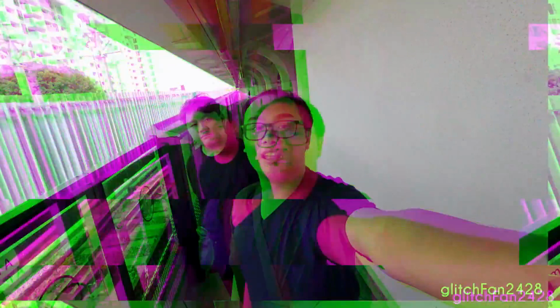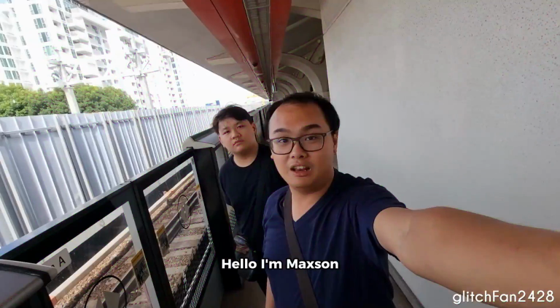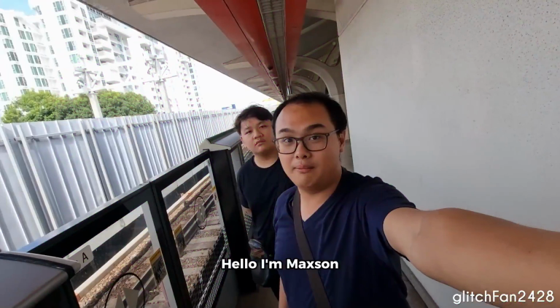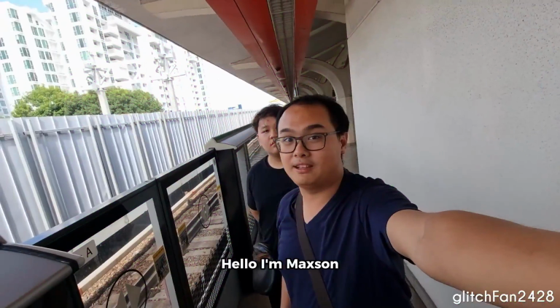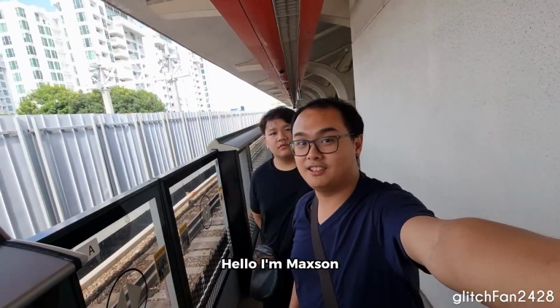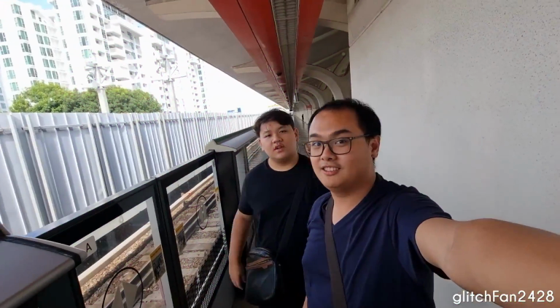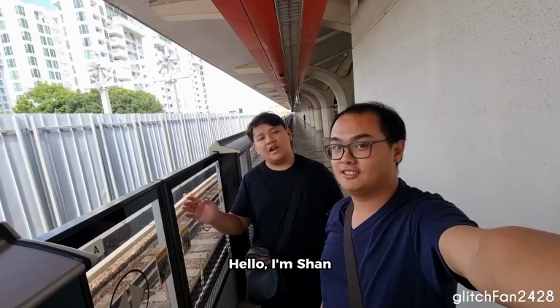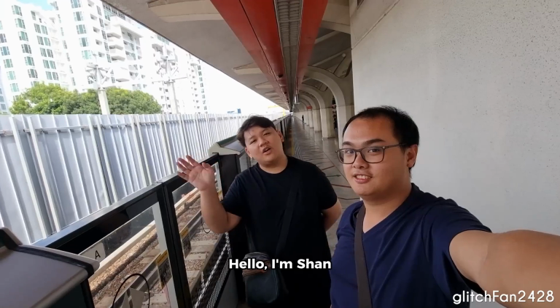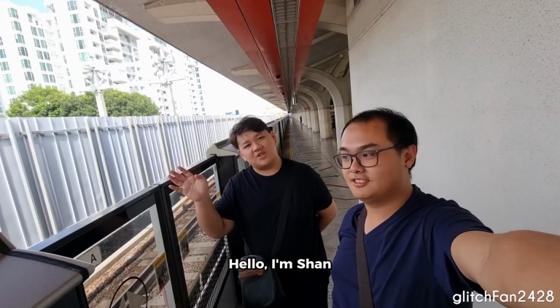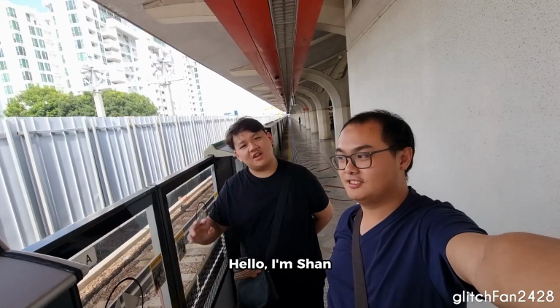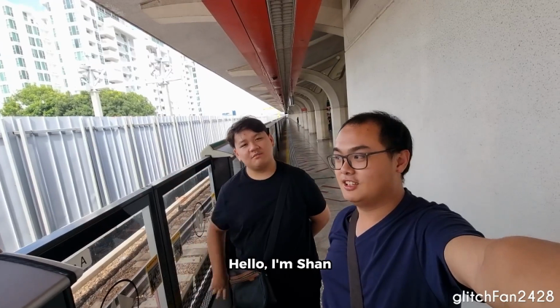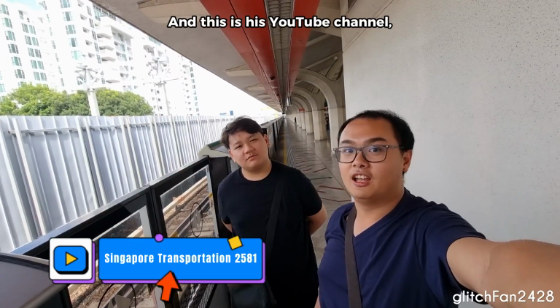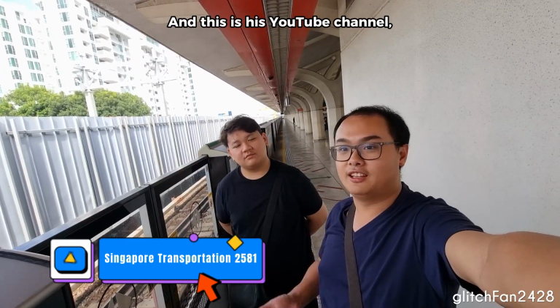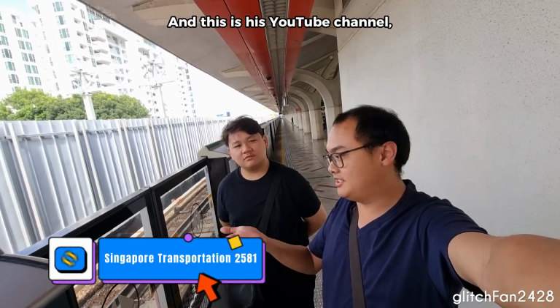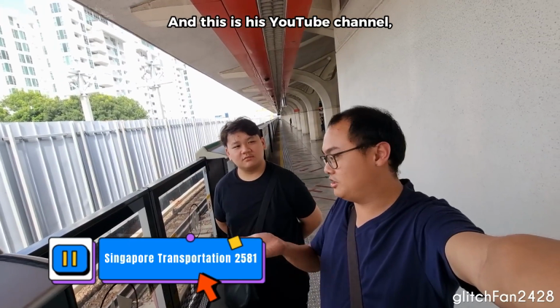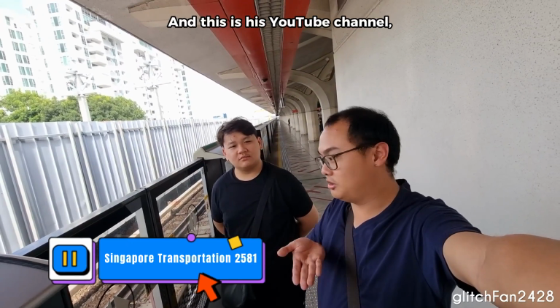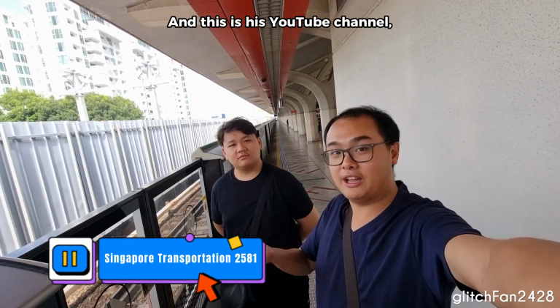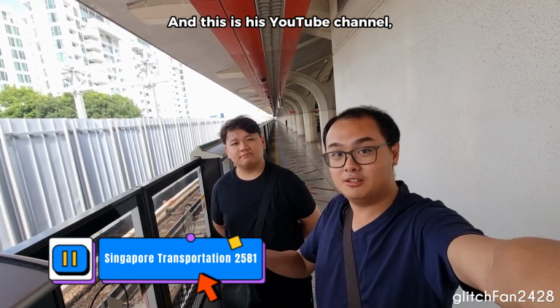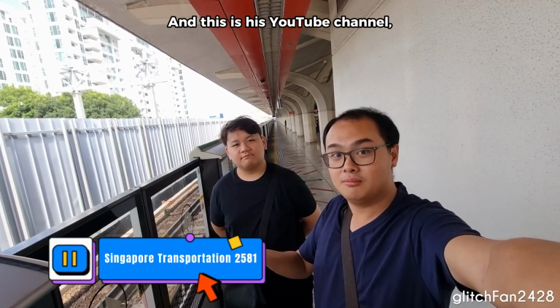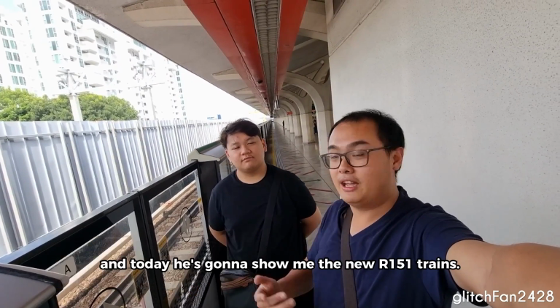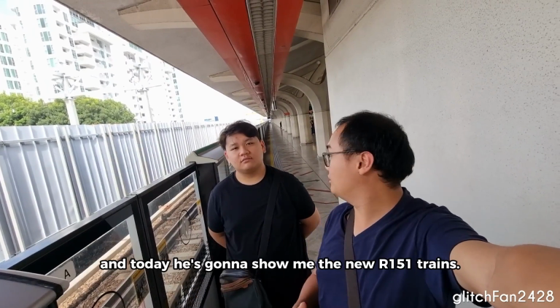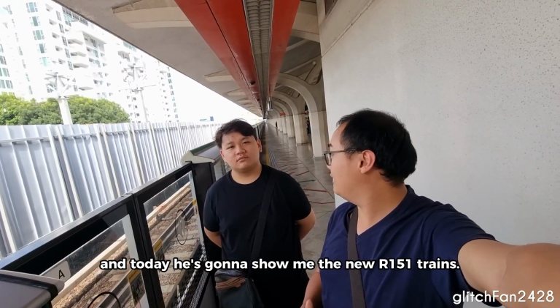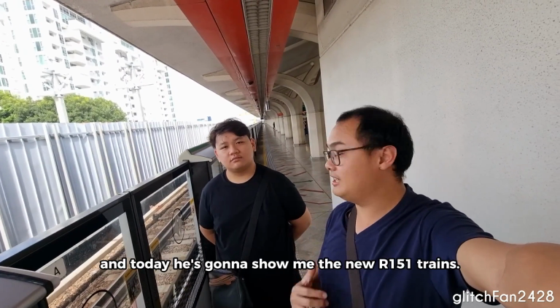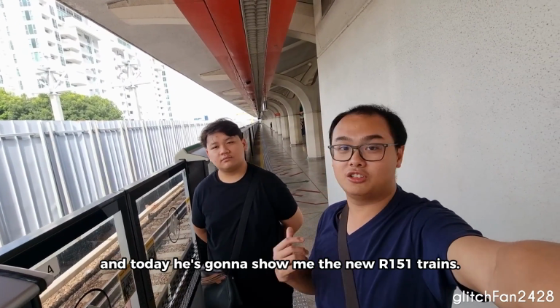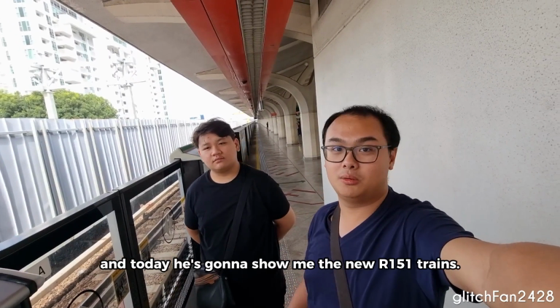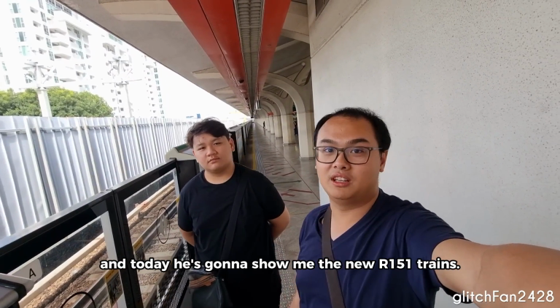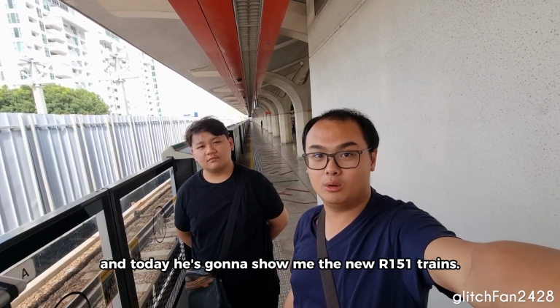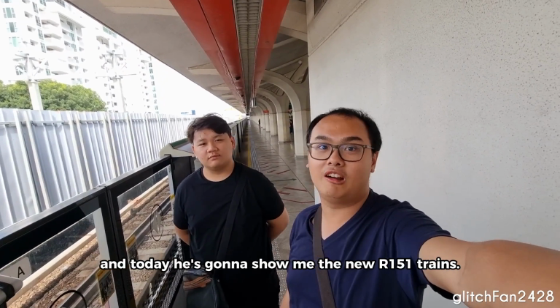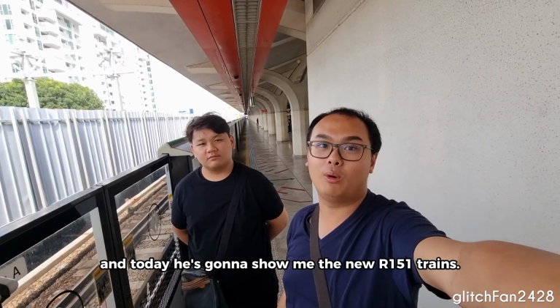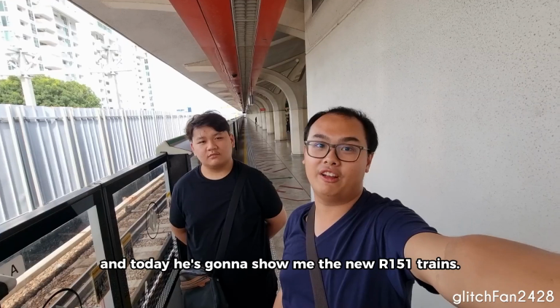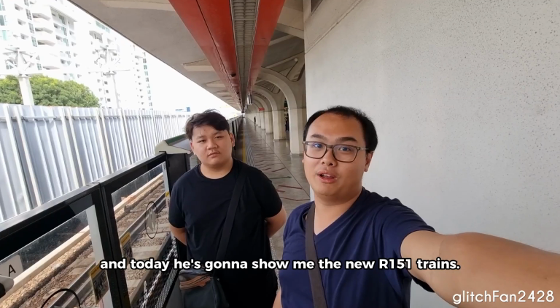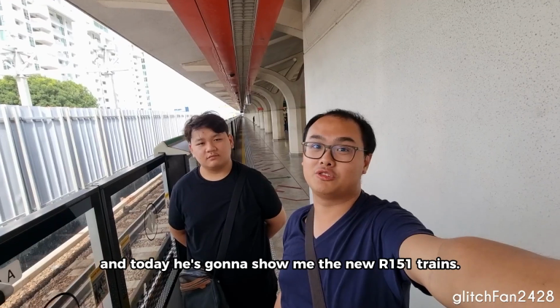Hello, I'm Maxson. Hello, I'm Shan. And this is his YouTube channel. And today, he's going to show me the new R151 trains.